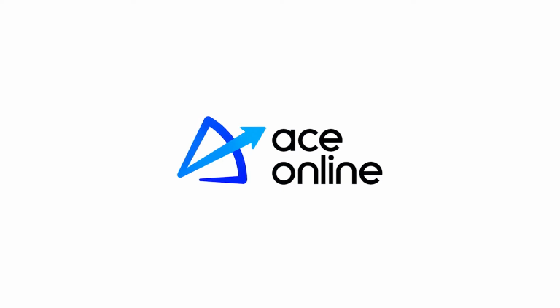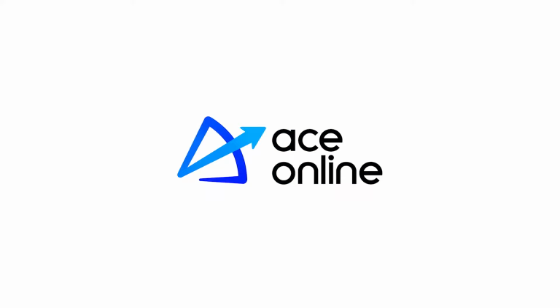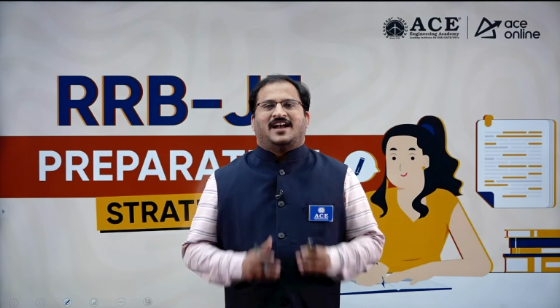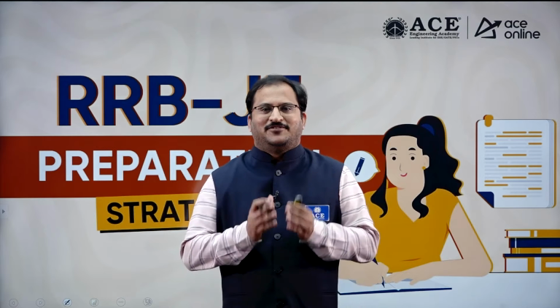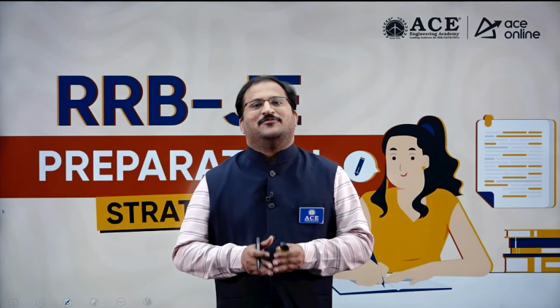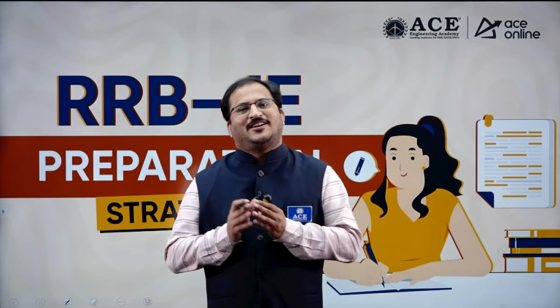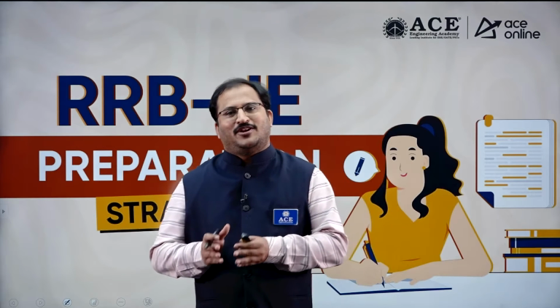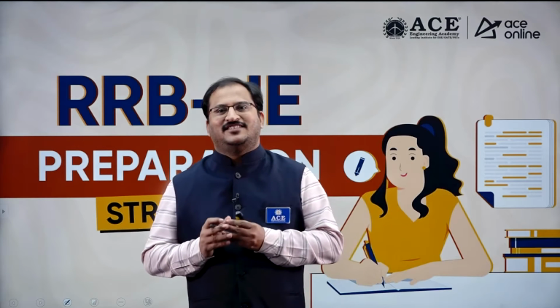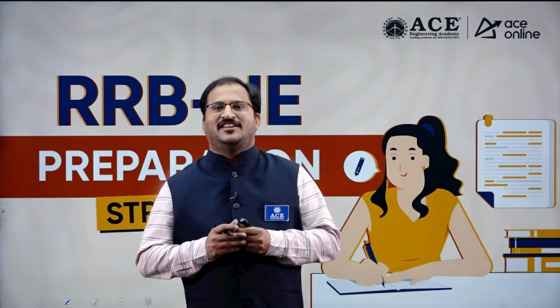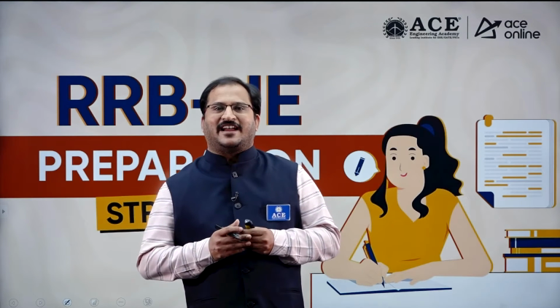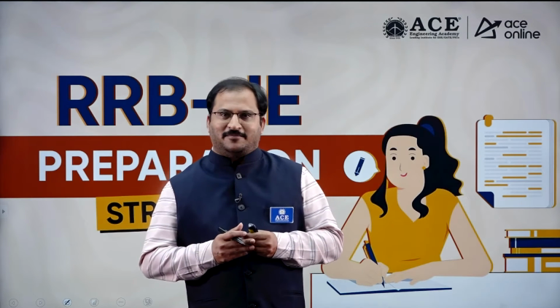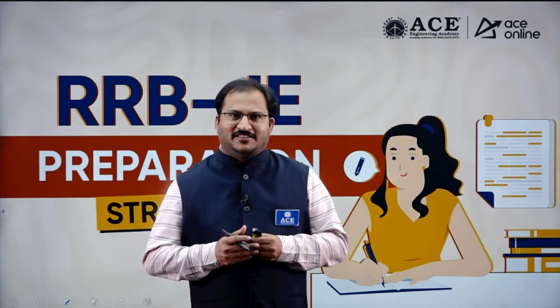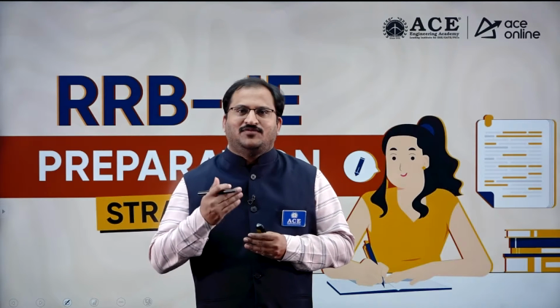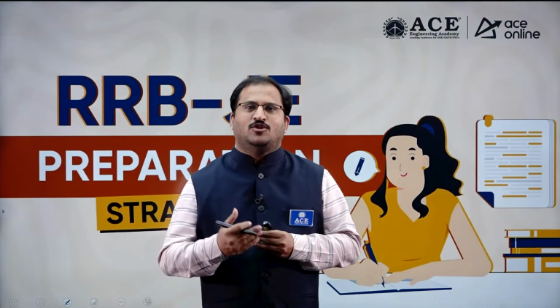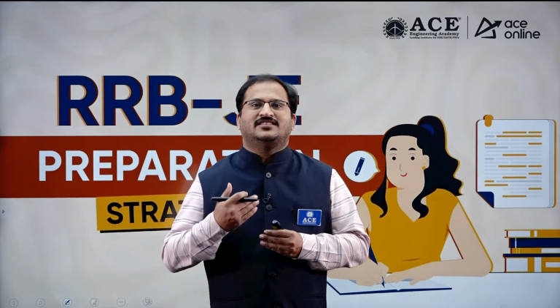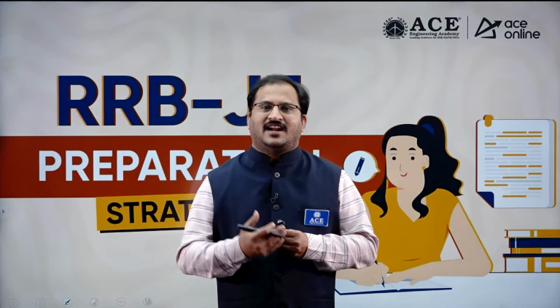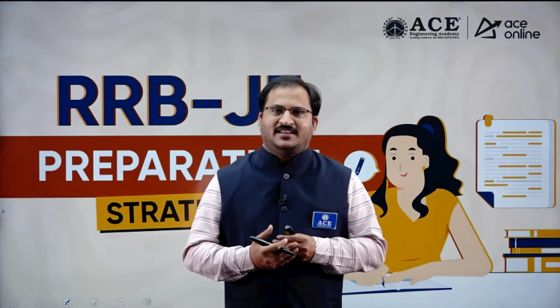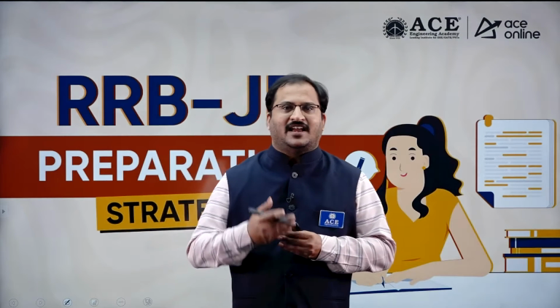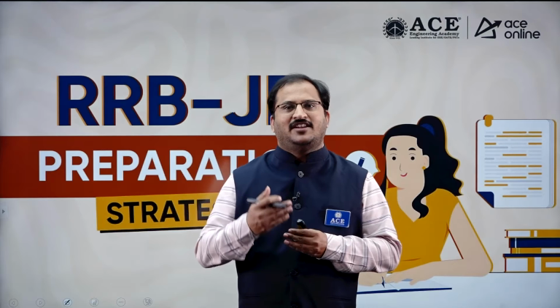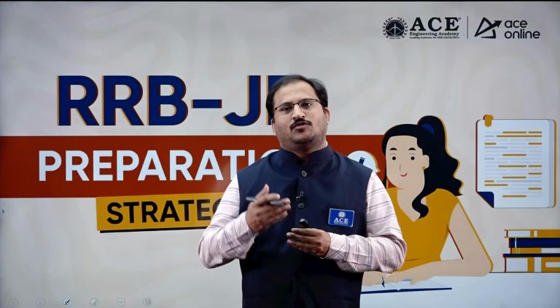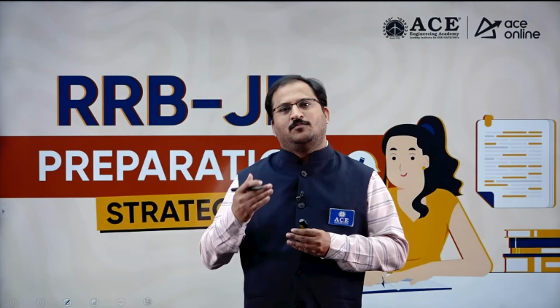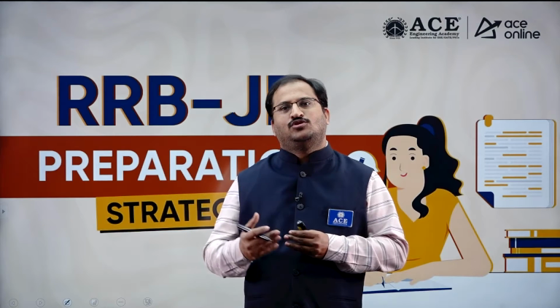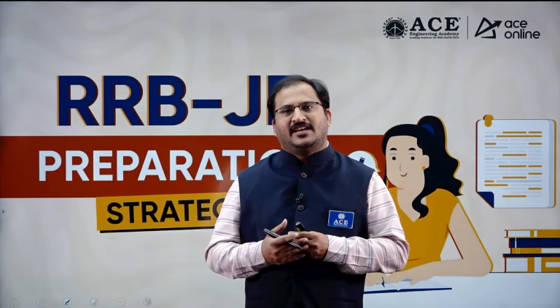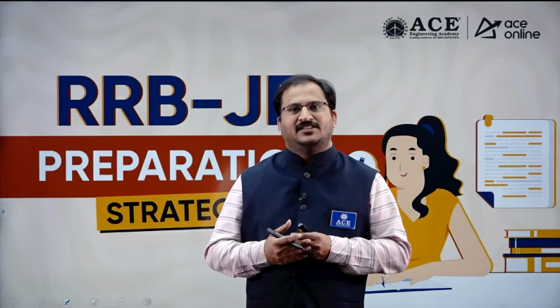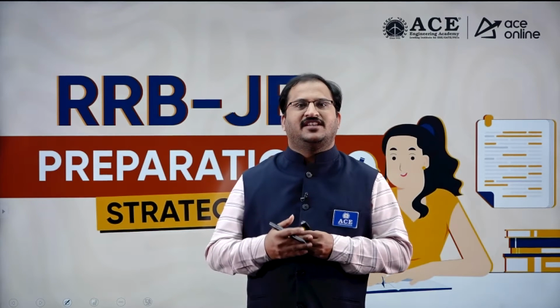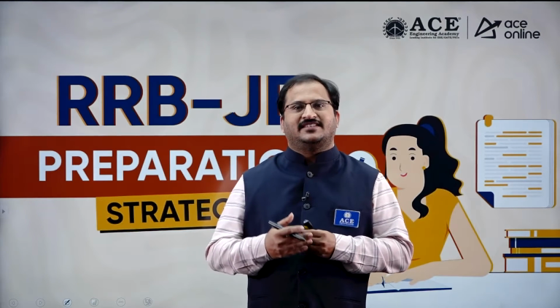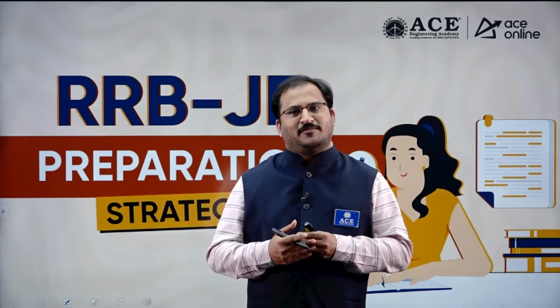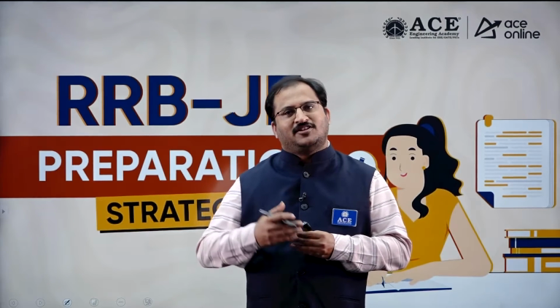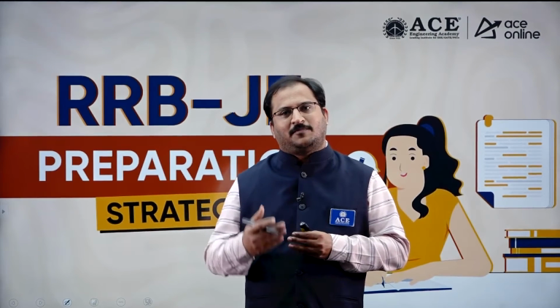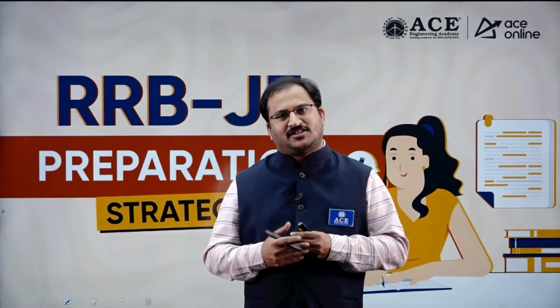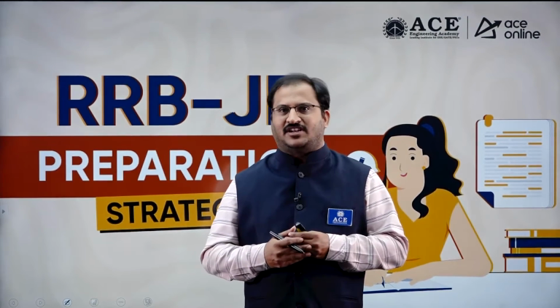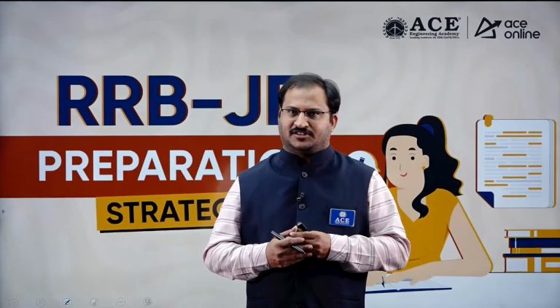Hi, everyone. Welcome to ACE Engineering Academy. This video is regarding Railway Recruitment Board Junior Engineer Examination Preparation Strategy.